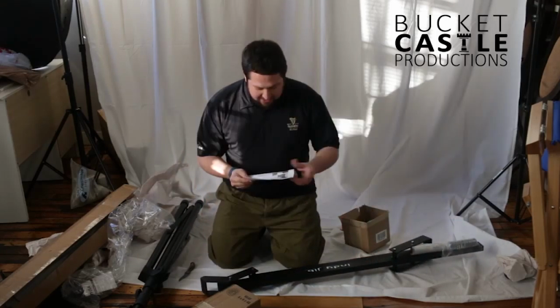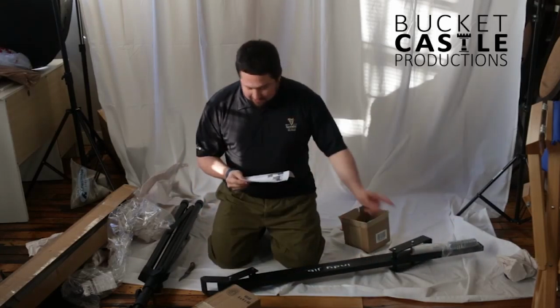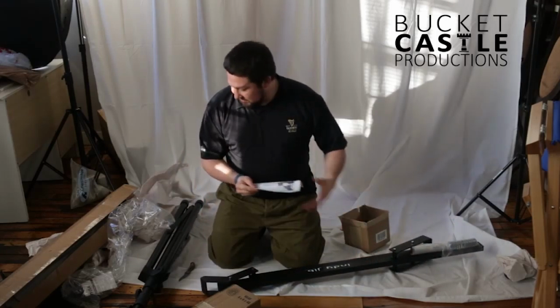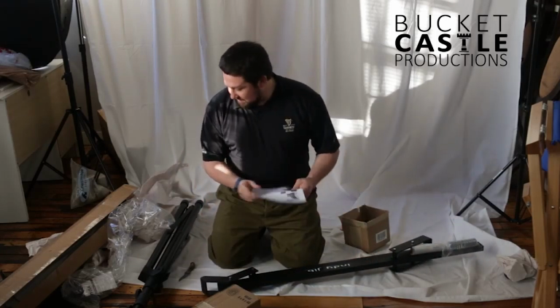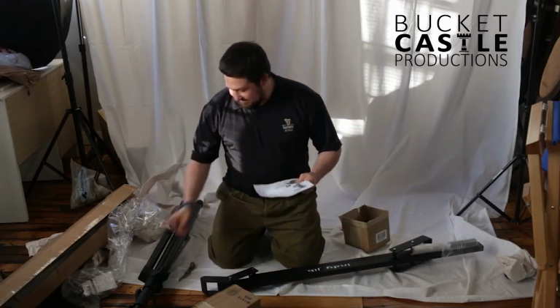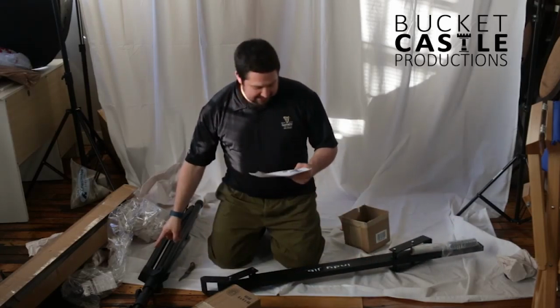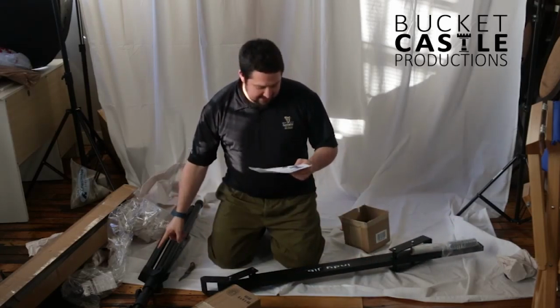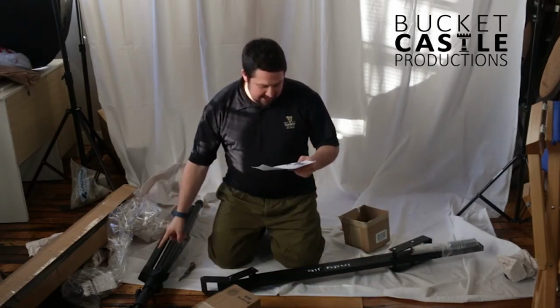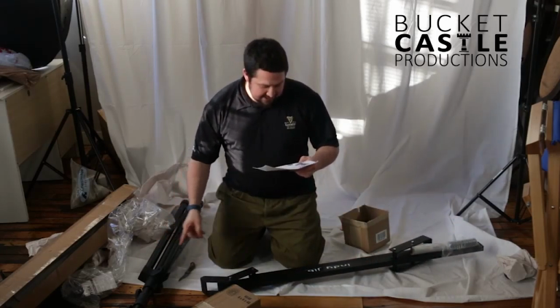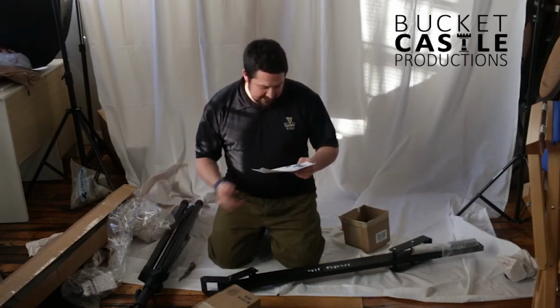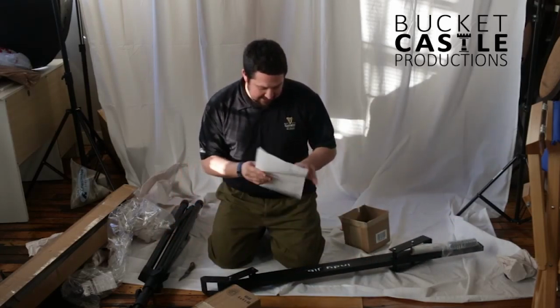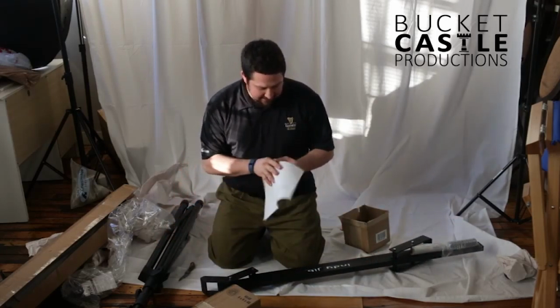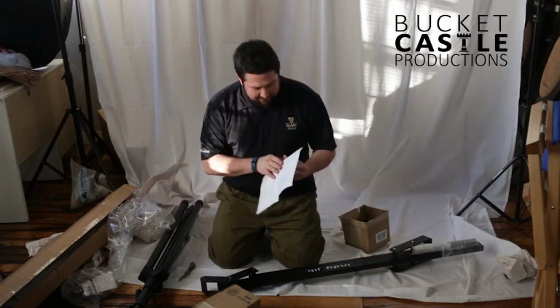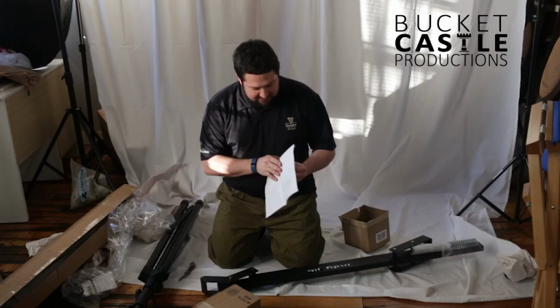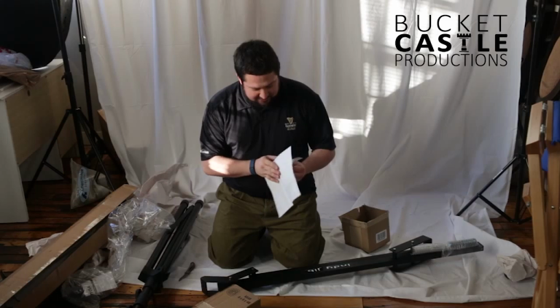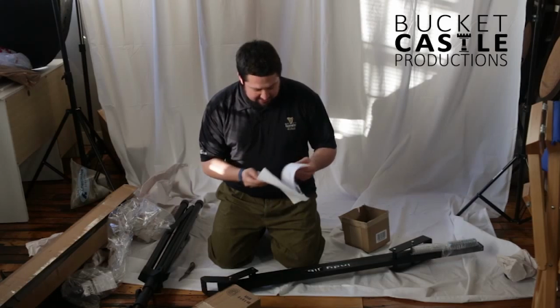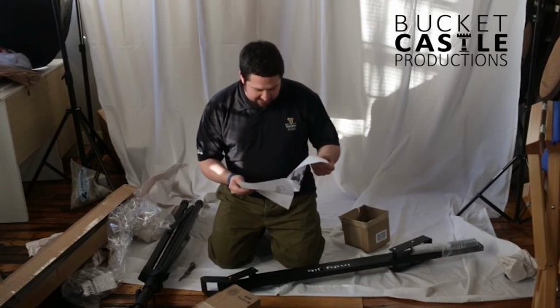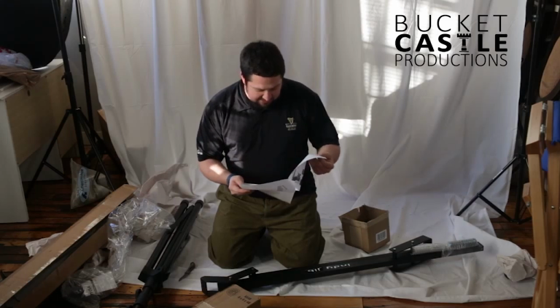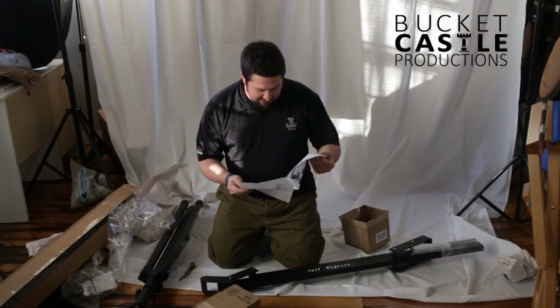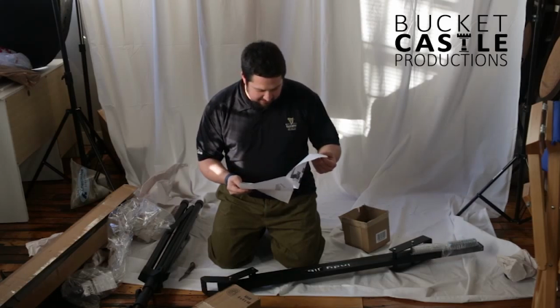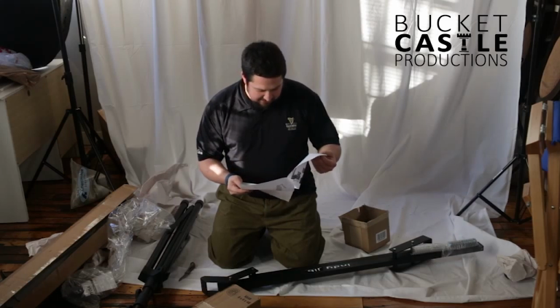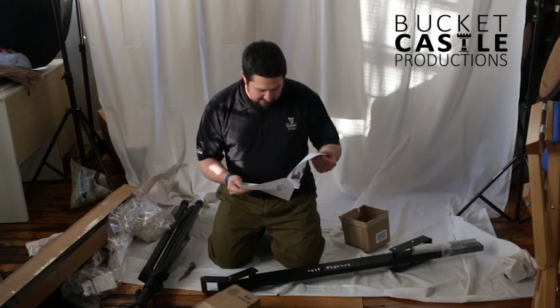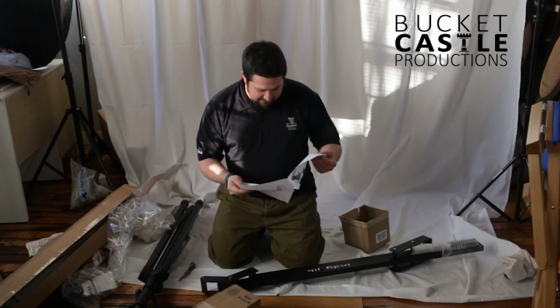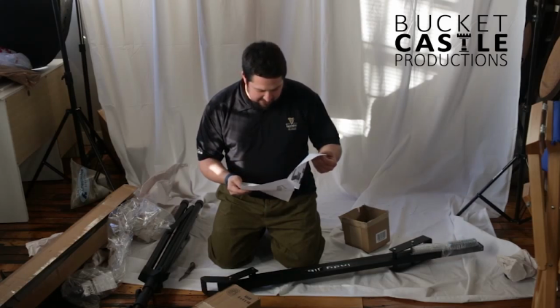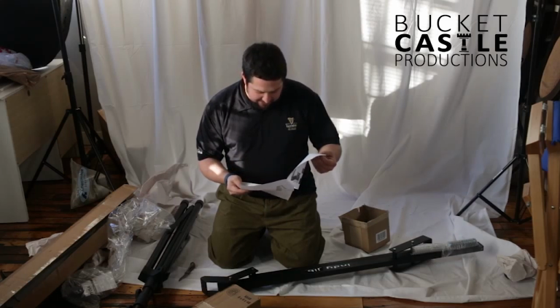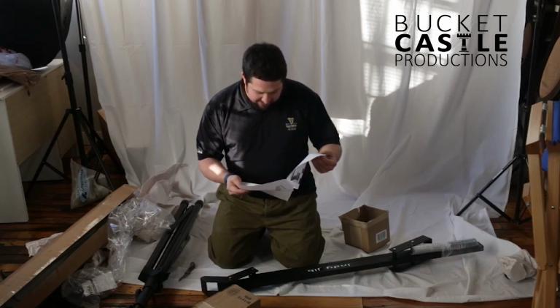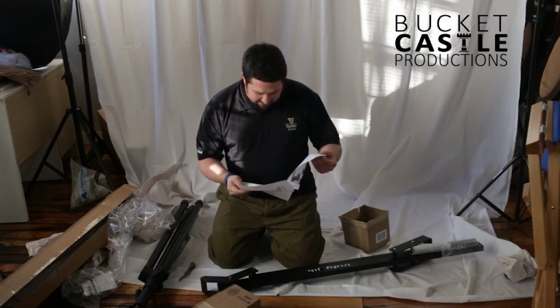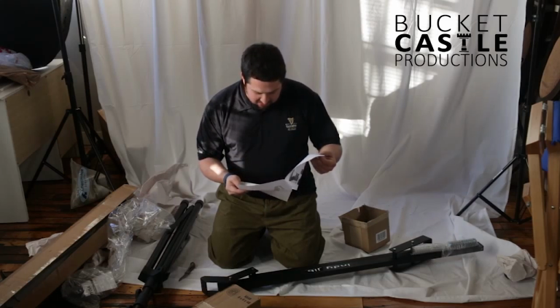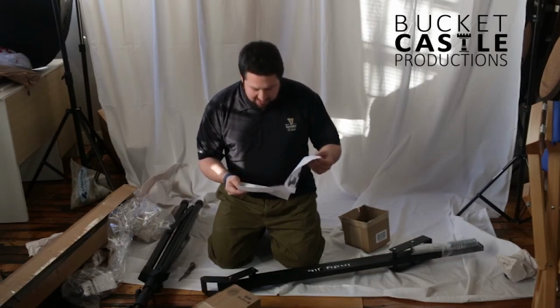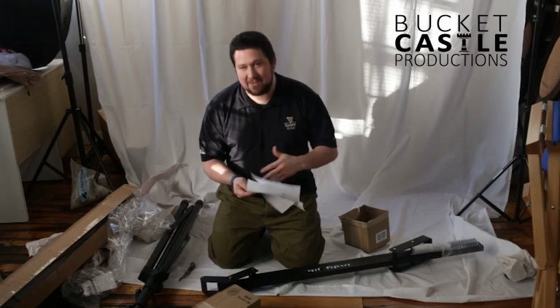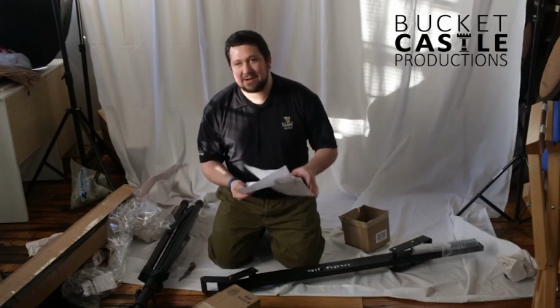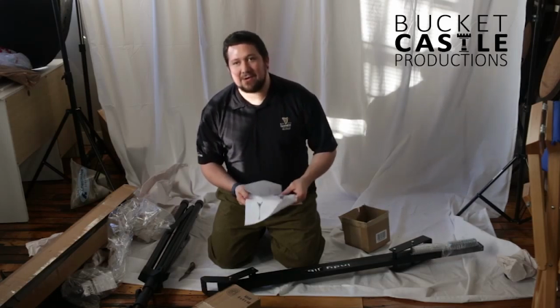We're just gonna mount that to that. The instructions seem pretty simple — put a counterweight on it and boom, we are ready to go.